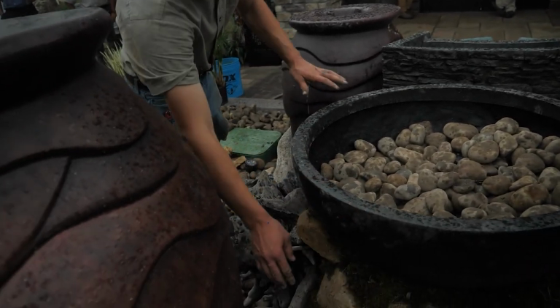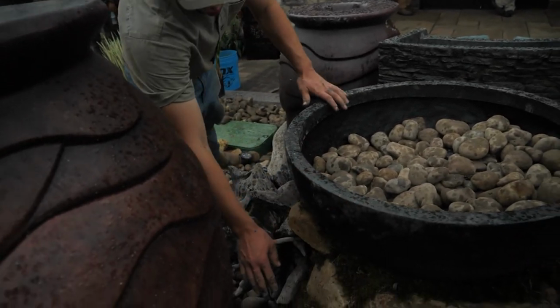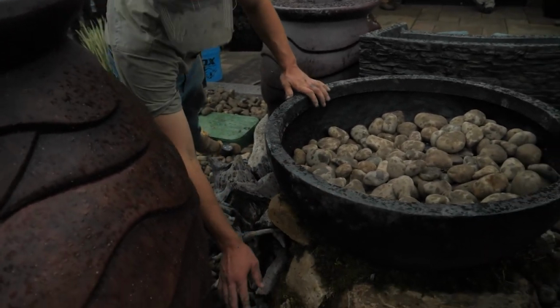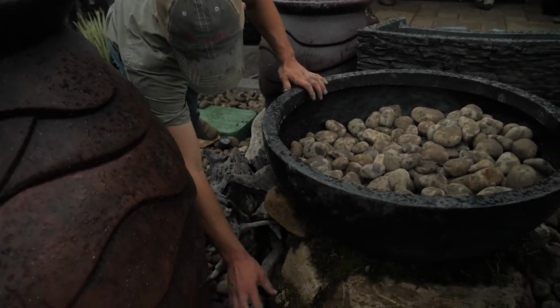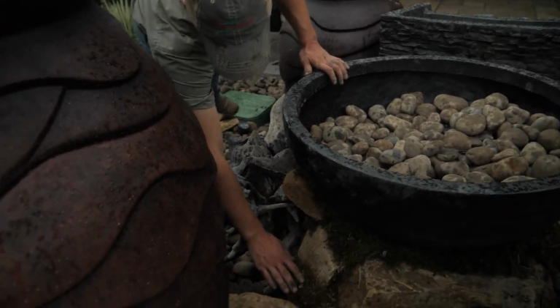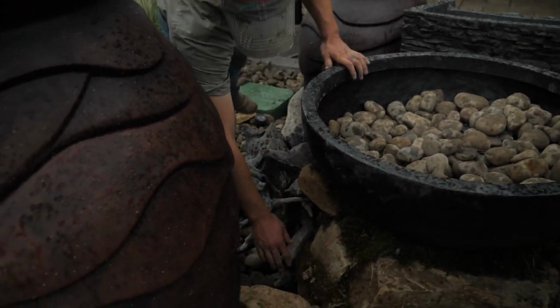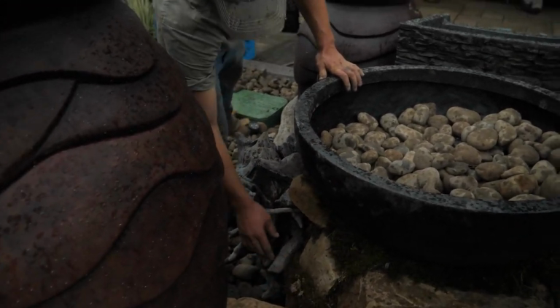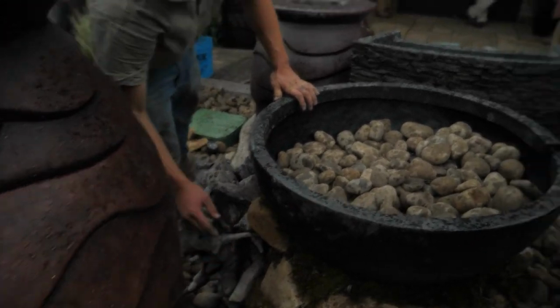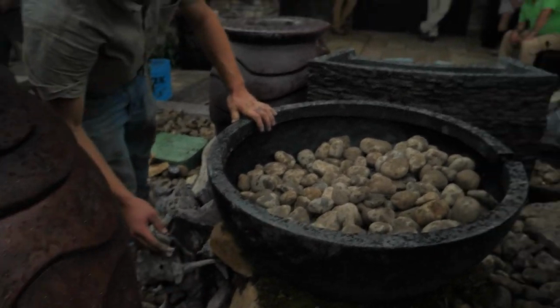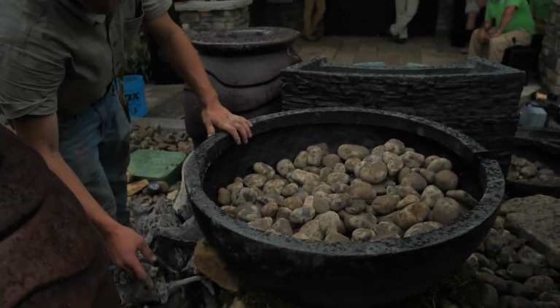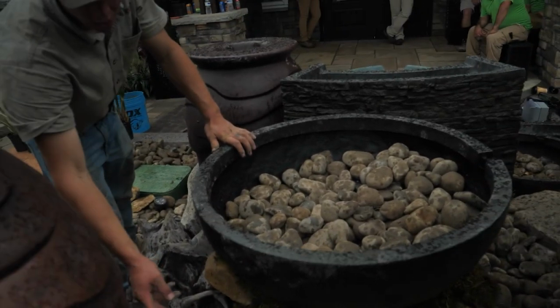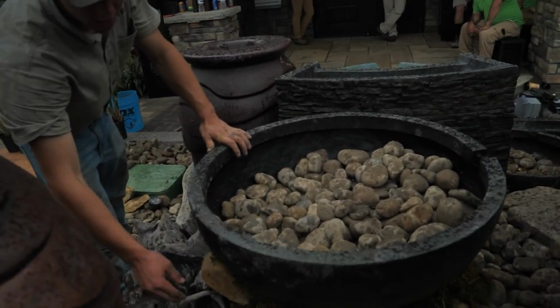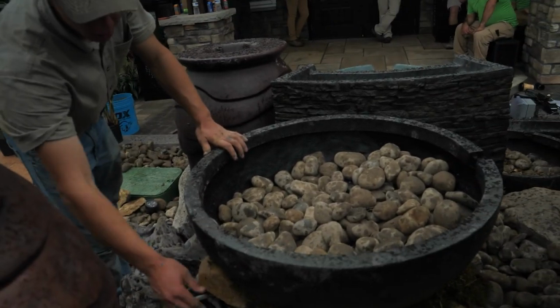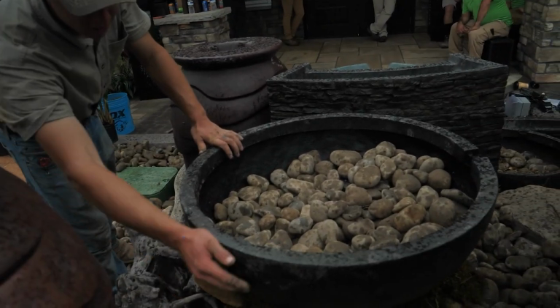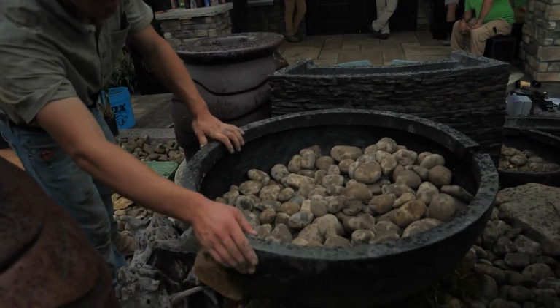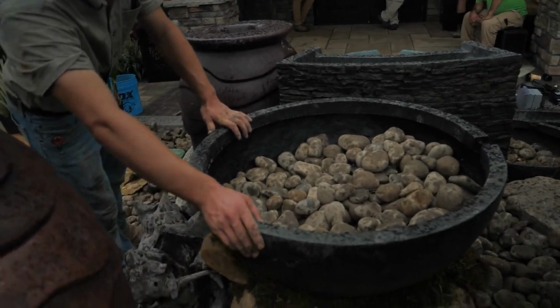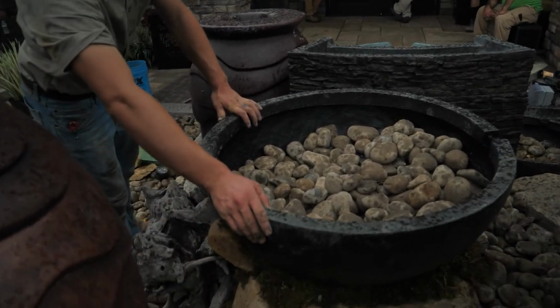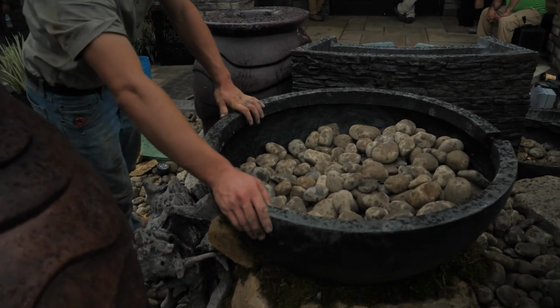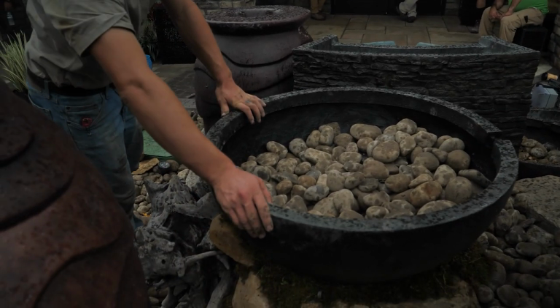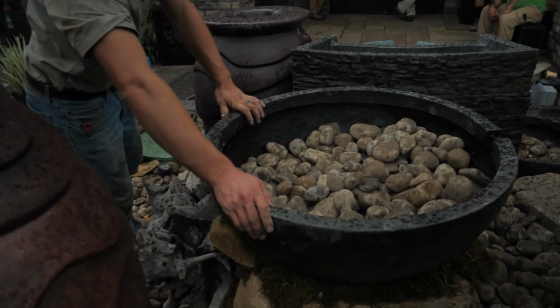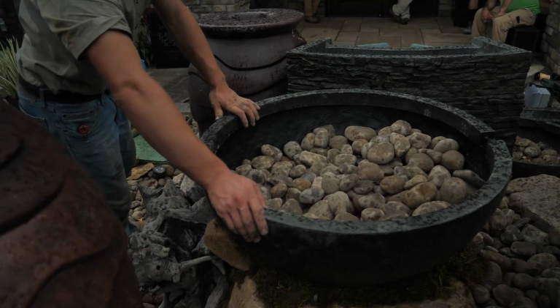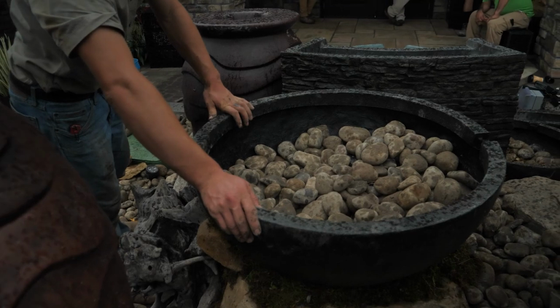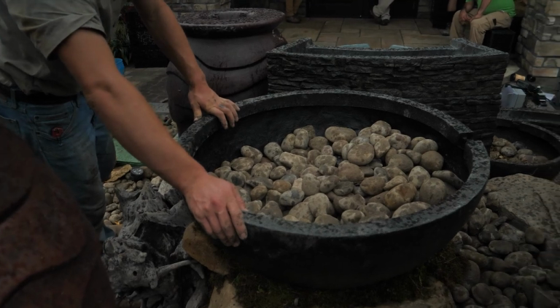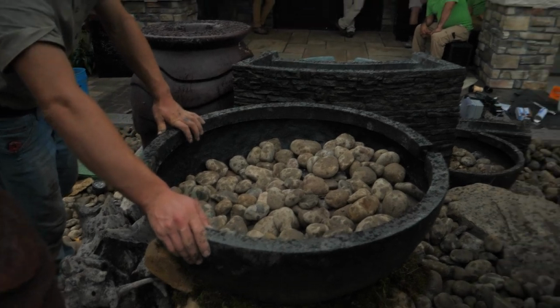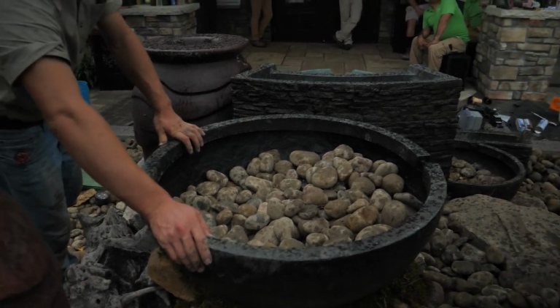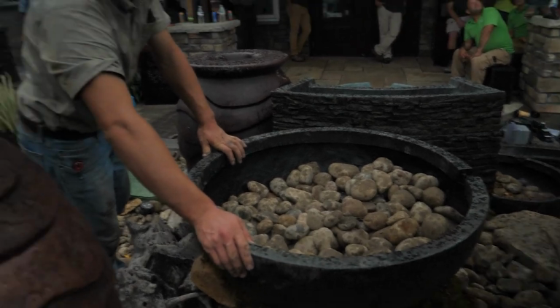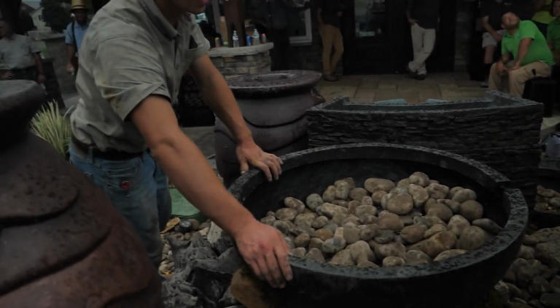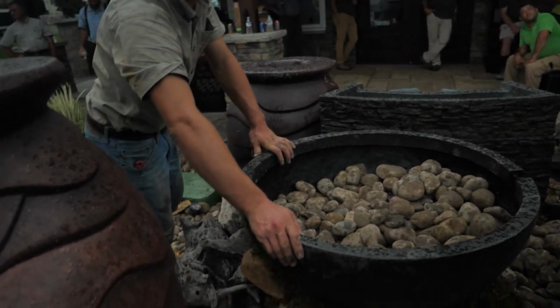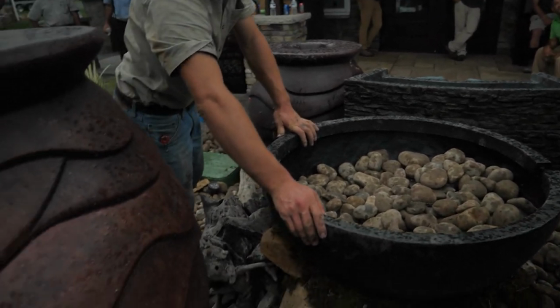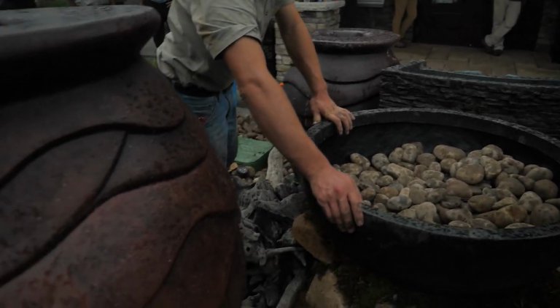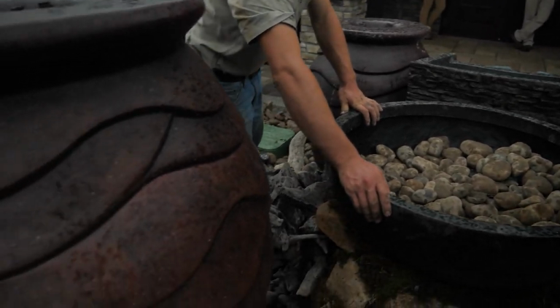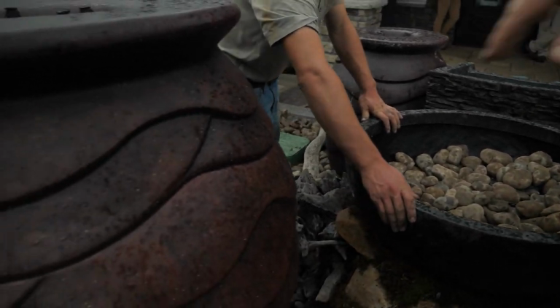We're going to have a little bit of a waterfall here. It depends how much water comes off of those.